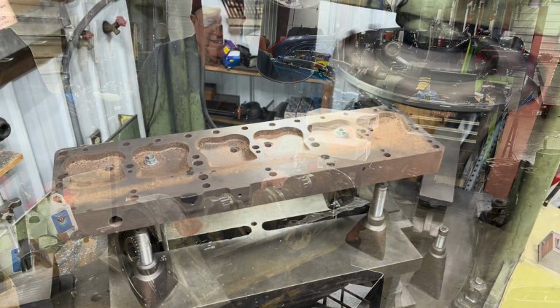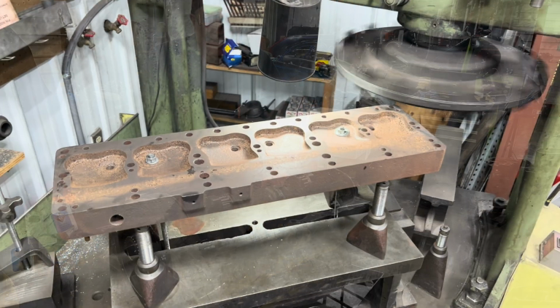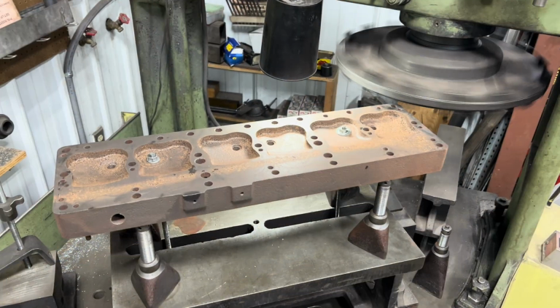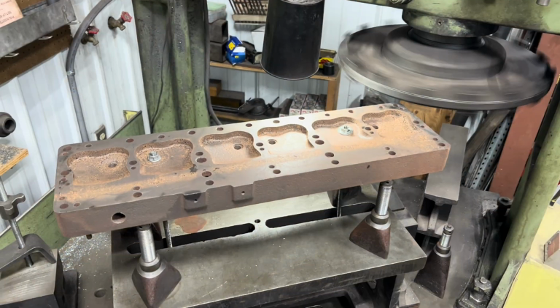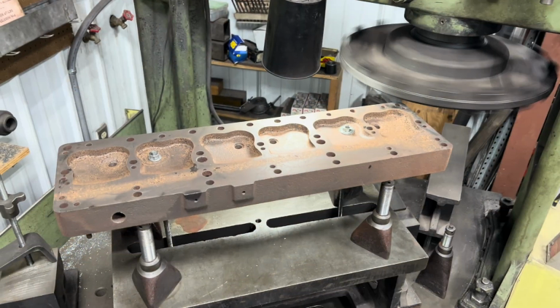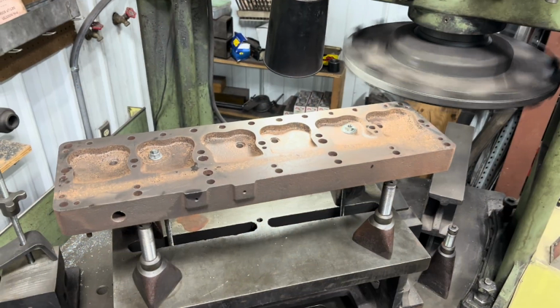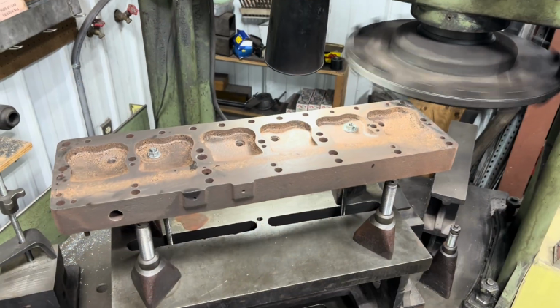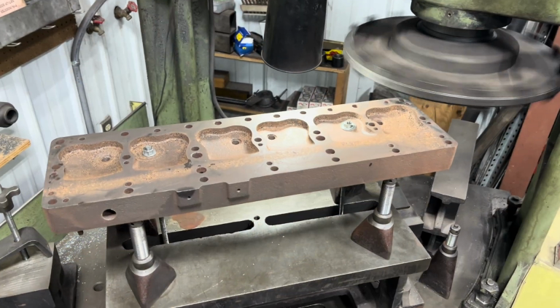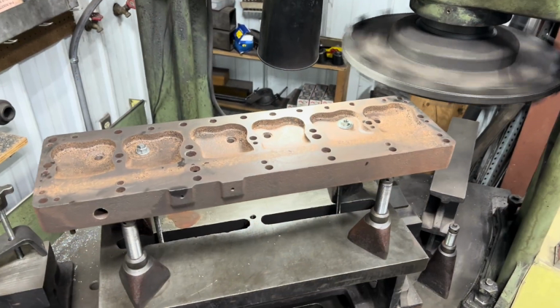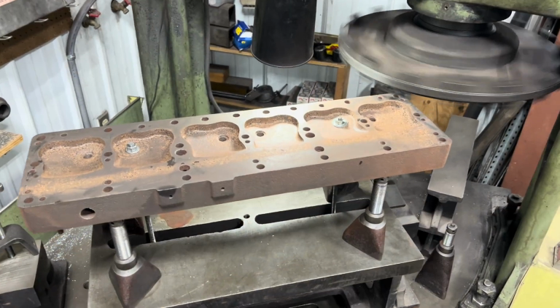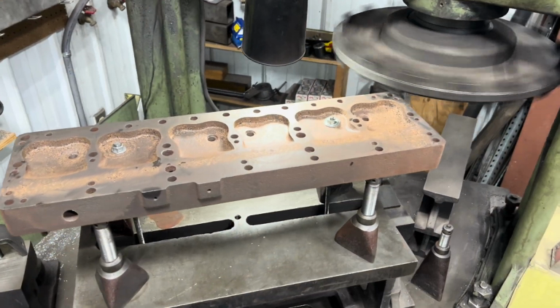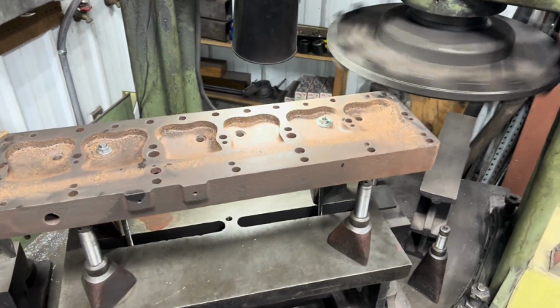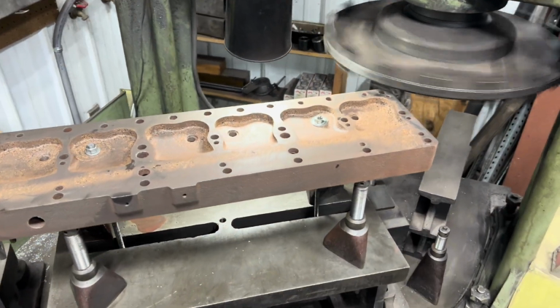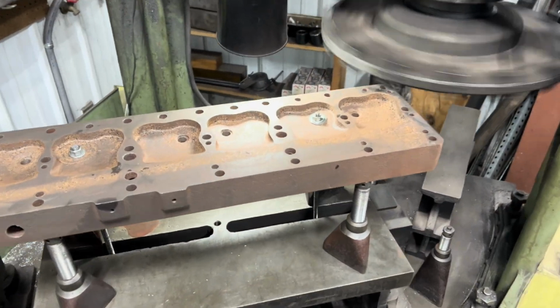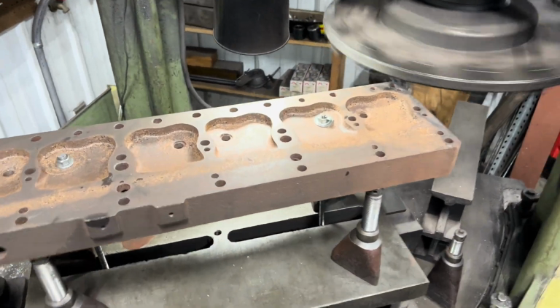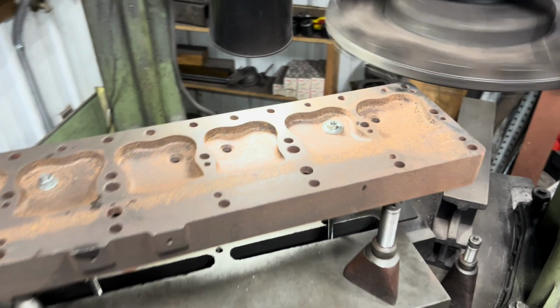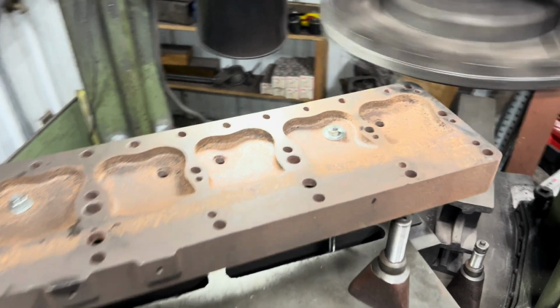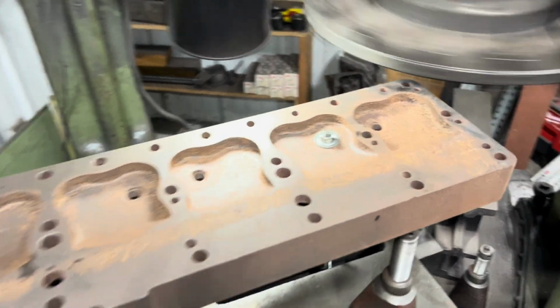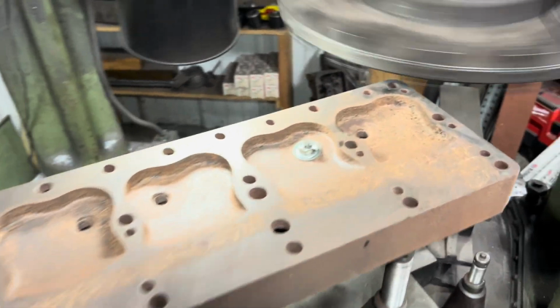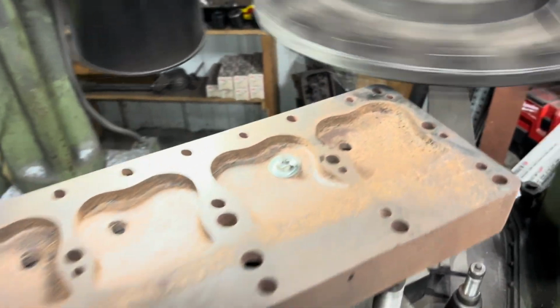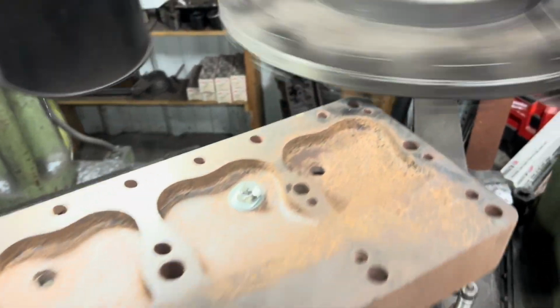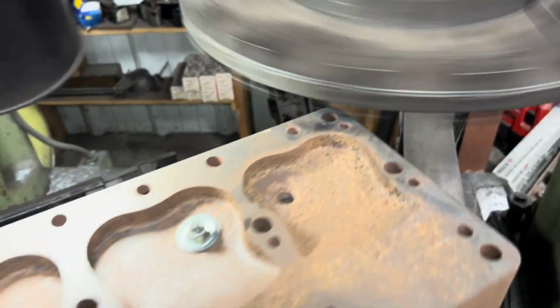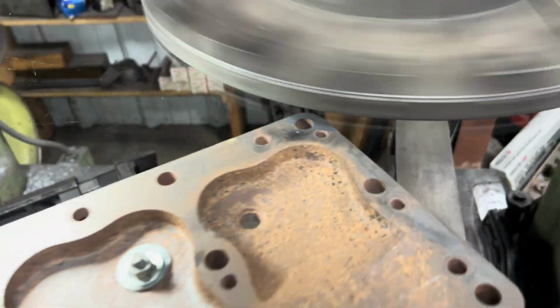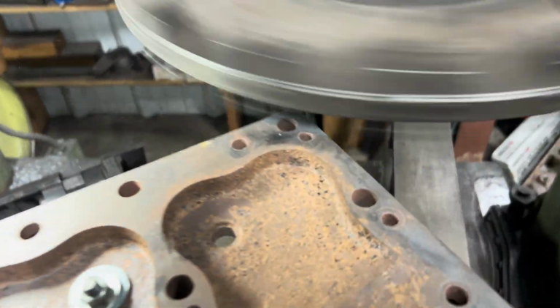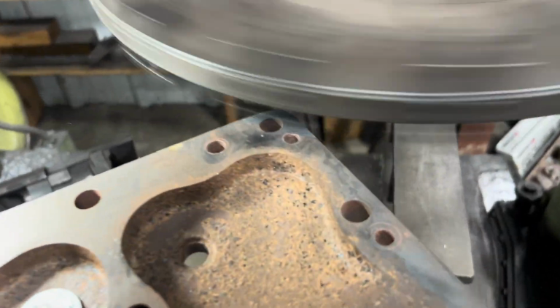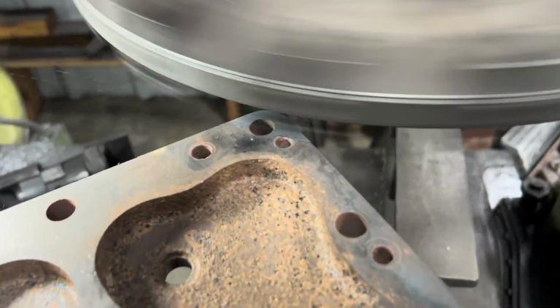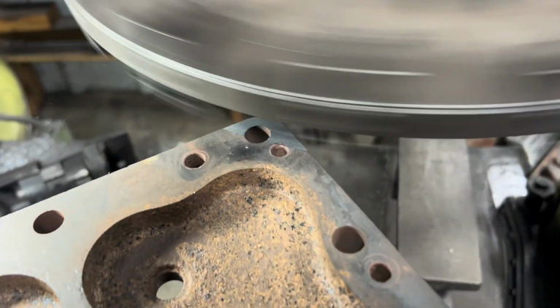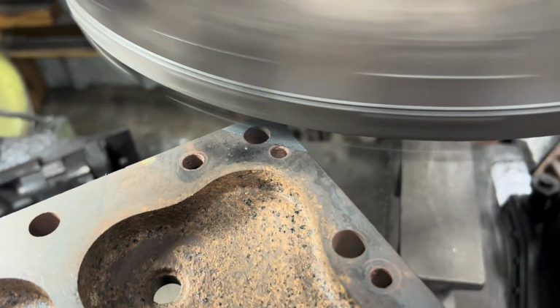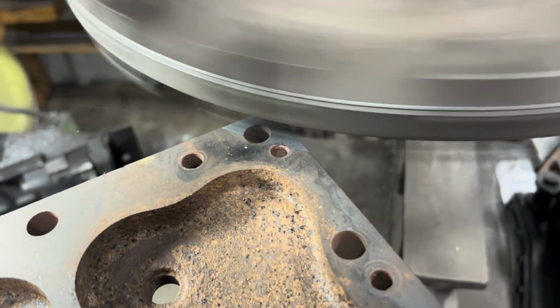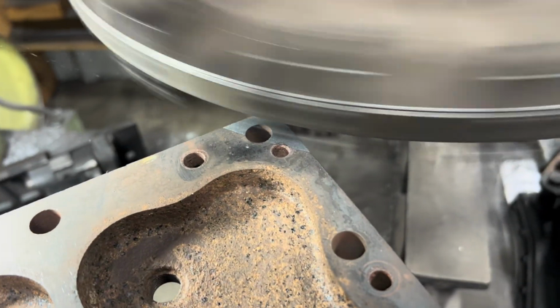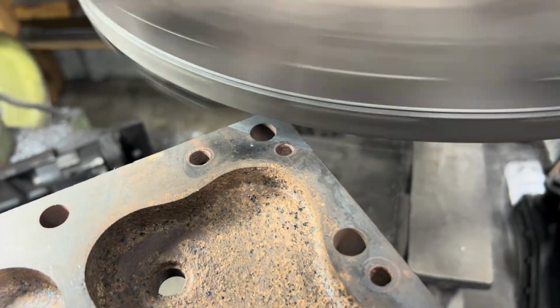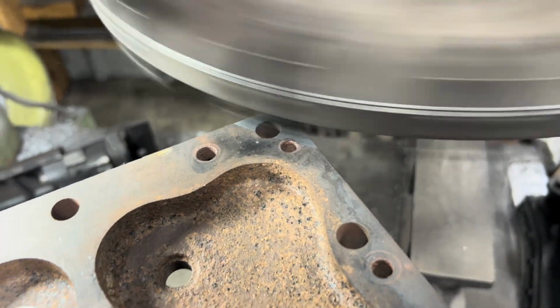Cutting the M47 Chrysler Crown head. Let's go.